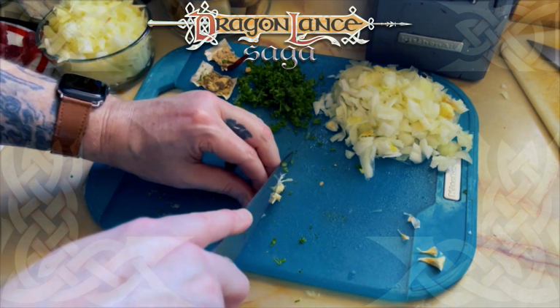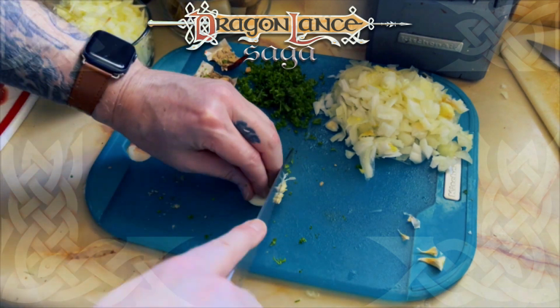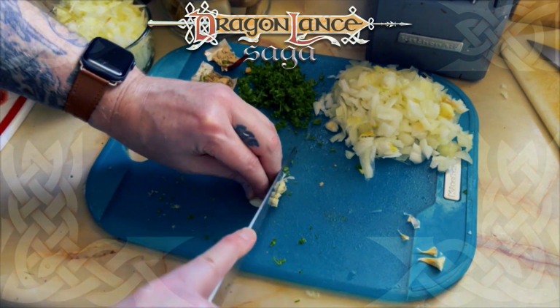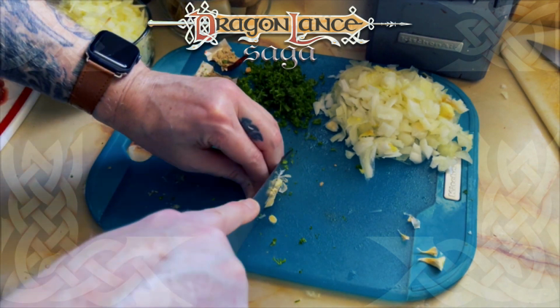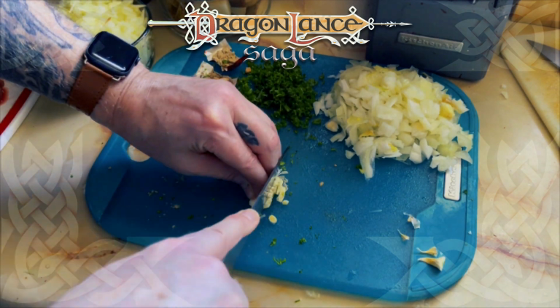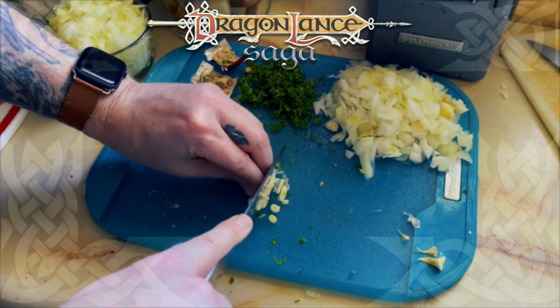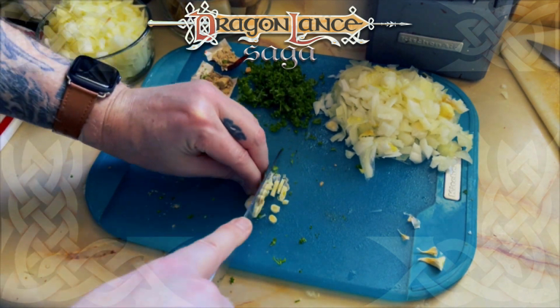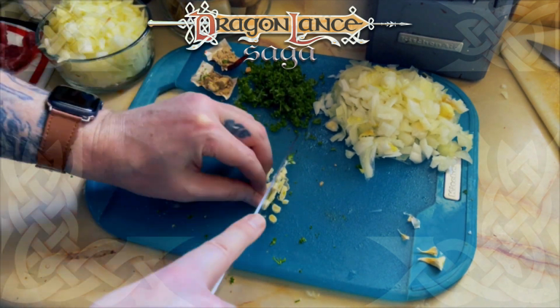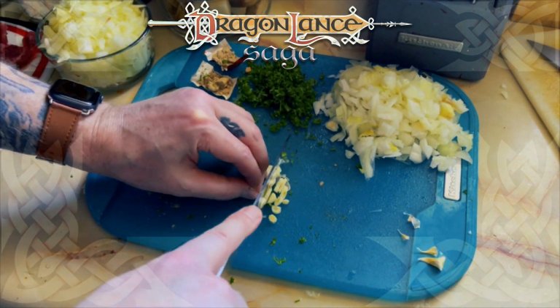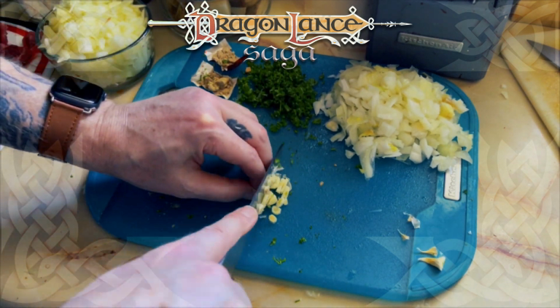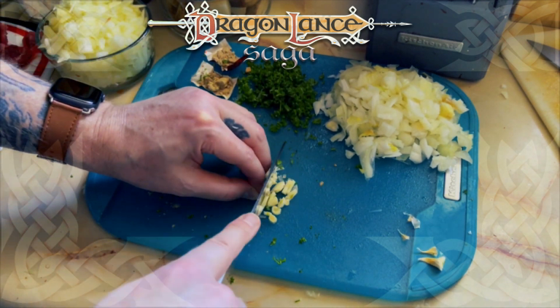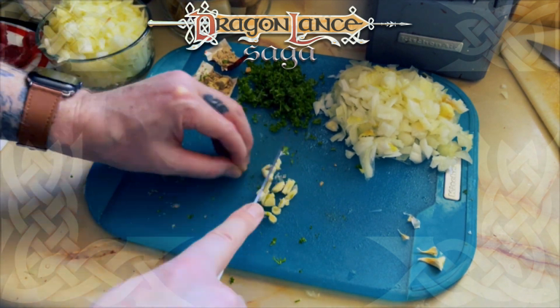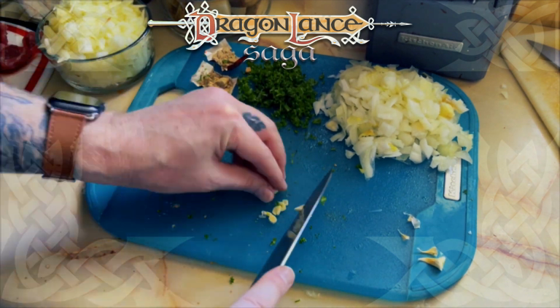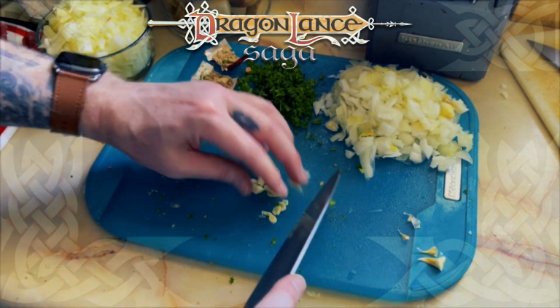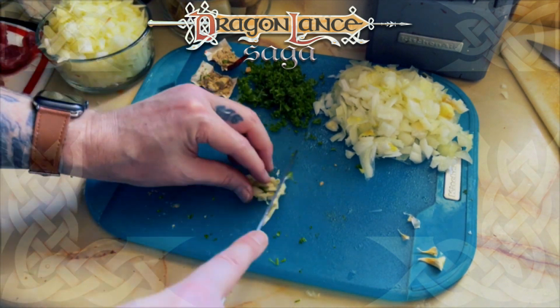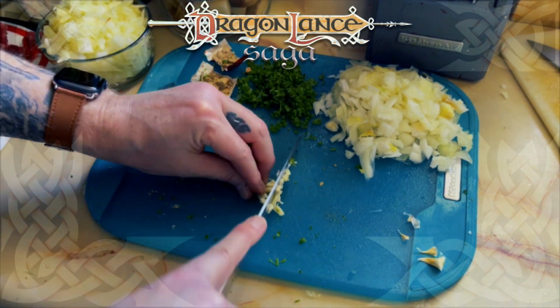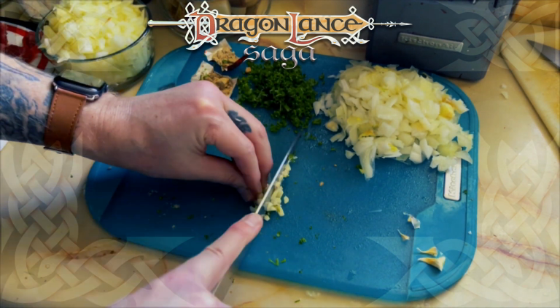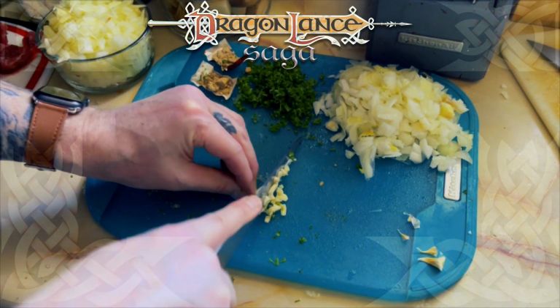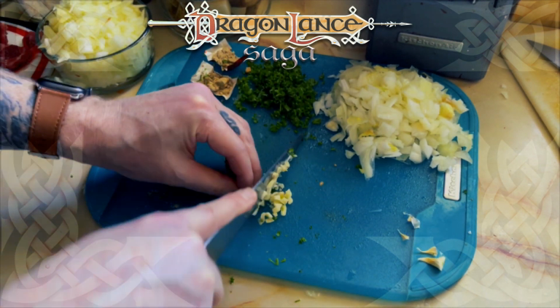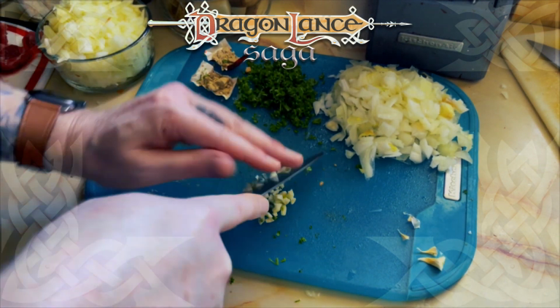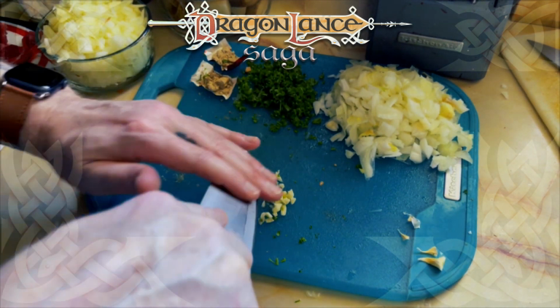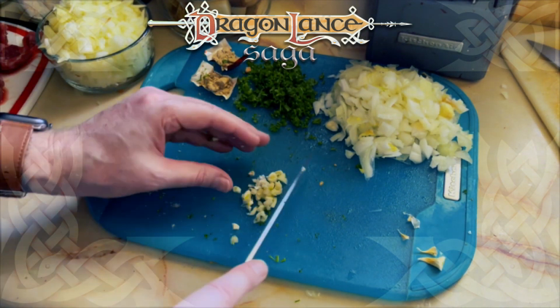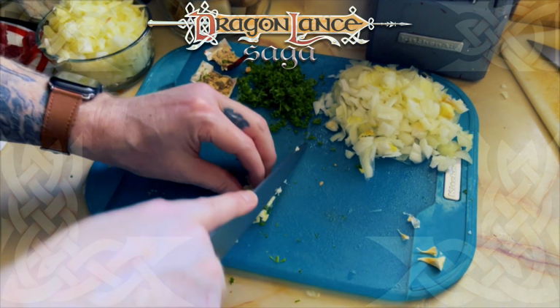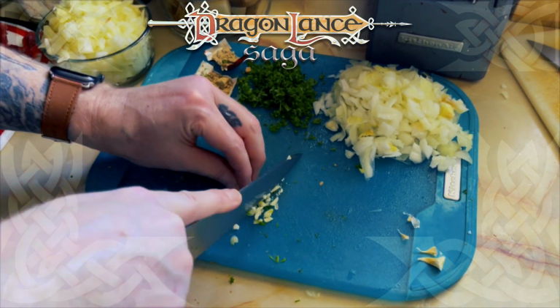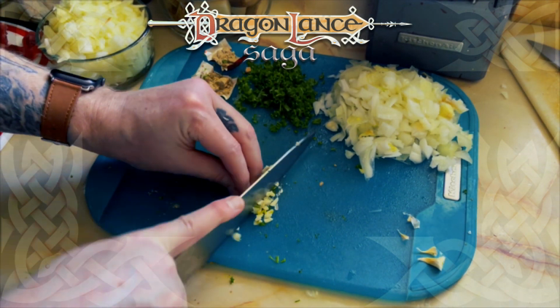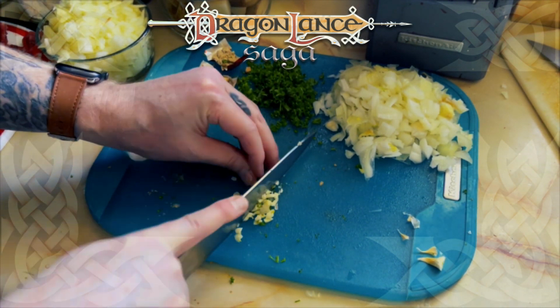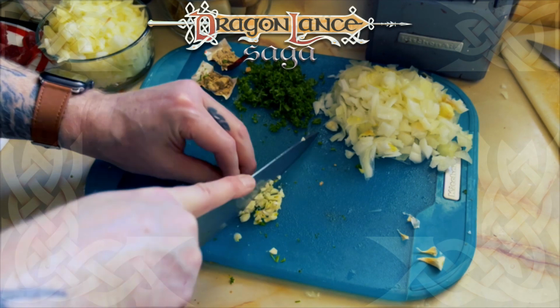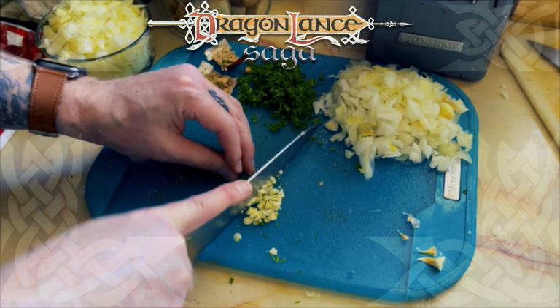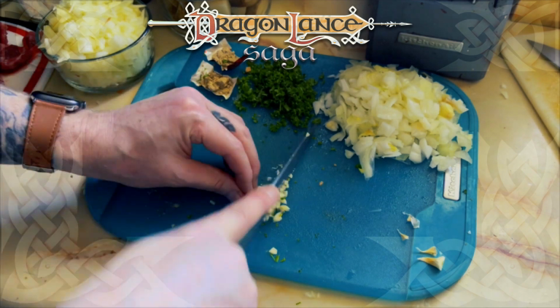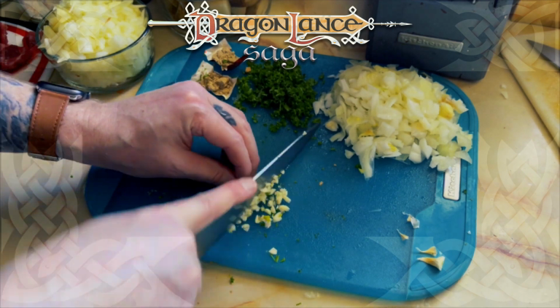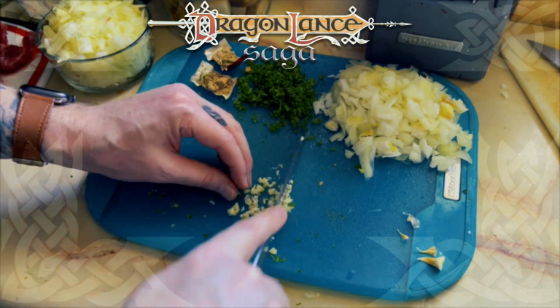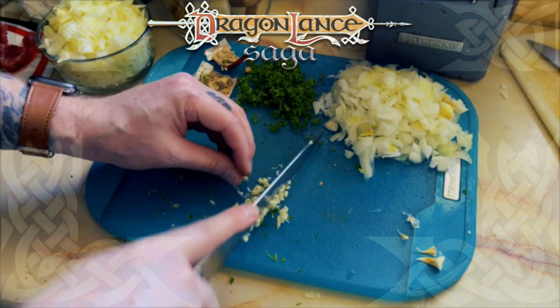Then I minced the two cloves of garlic. With the ingredient prep work done, I was ready to start cooking.